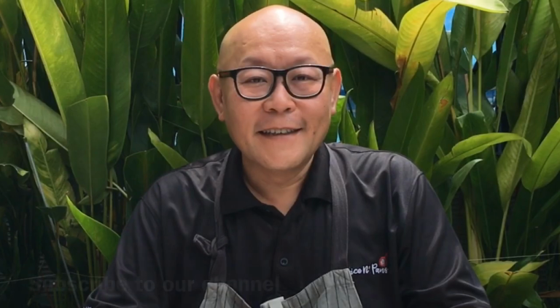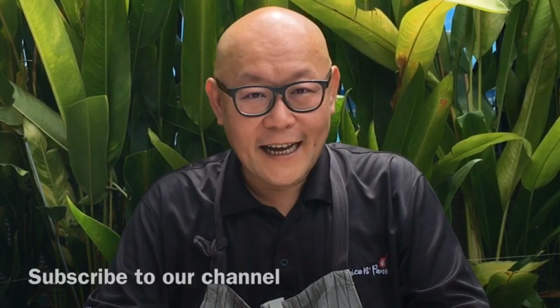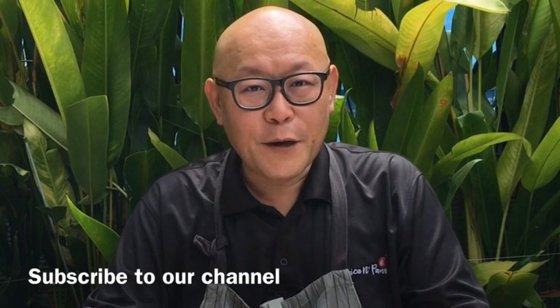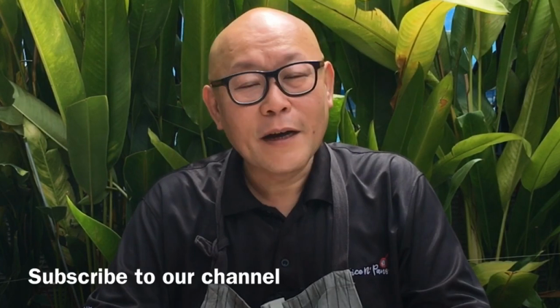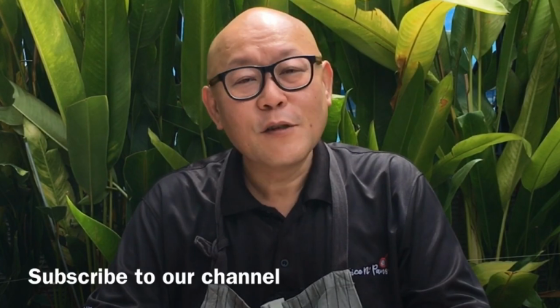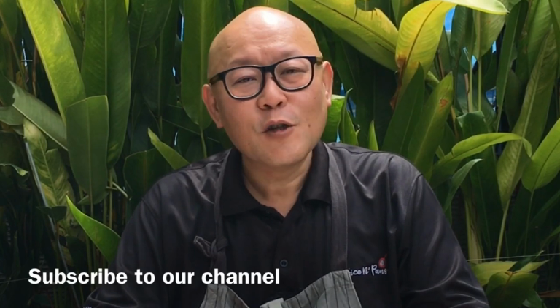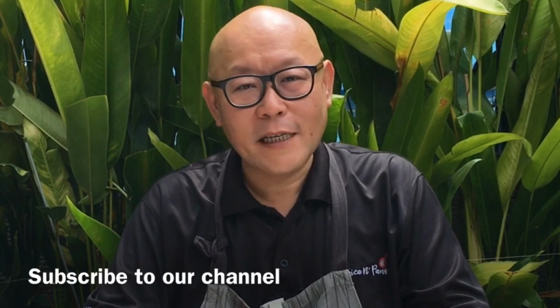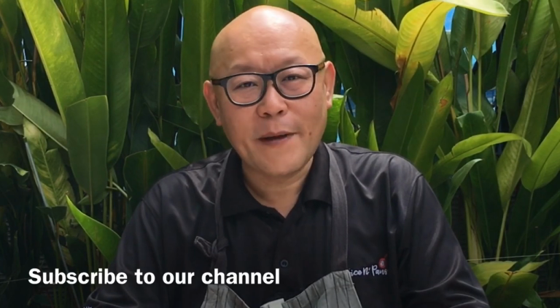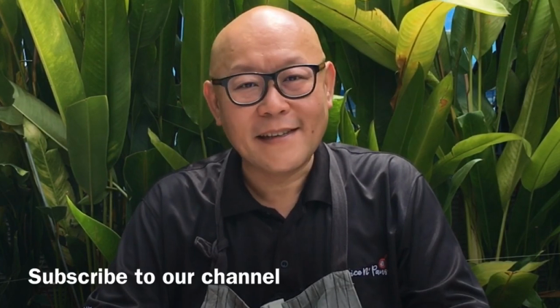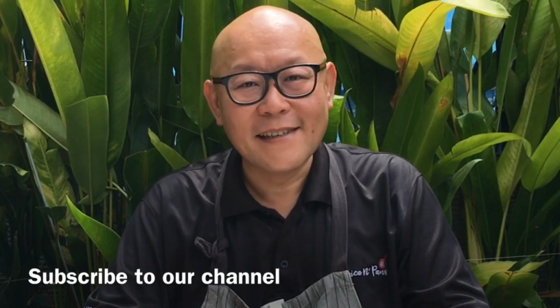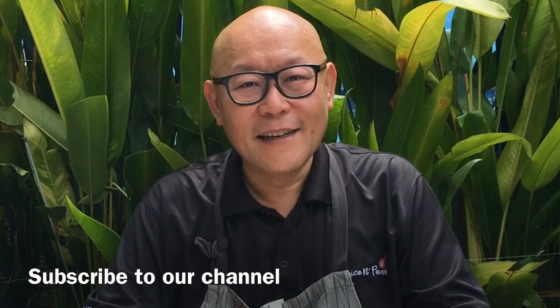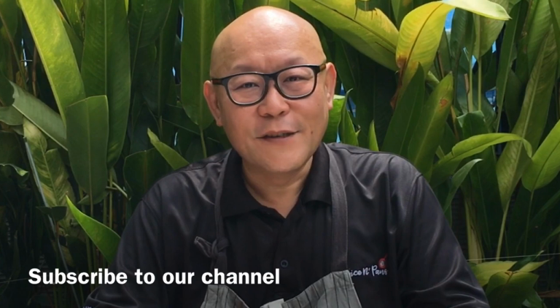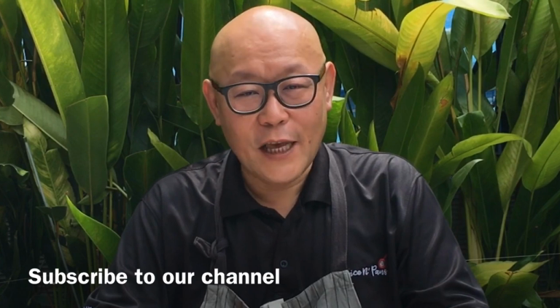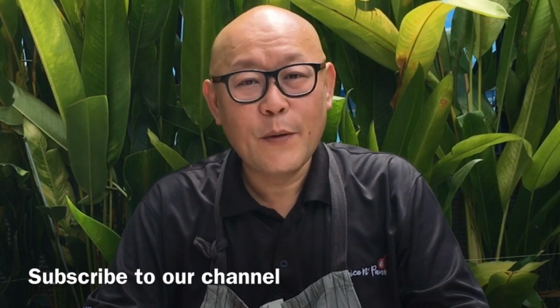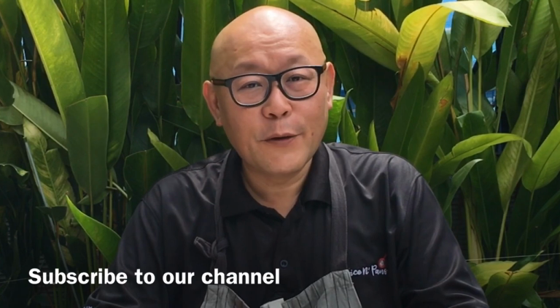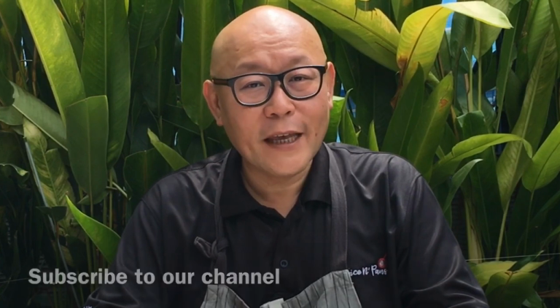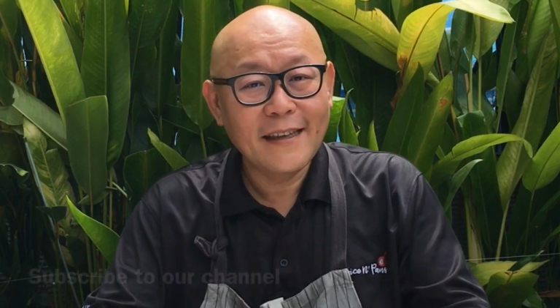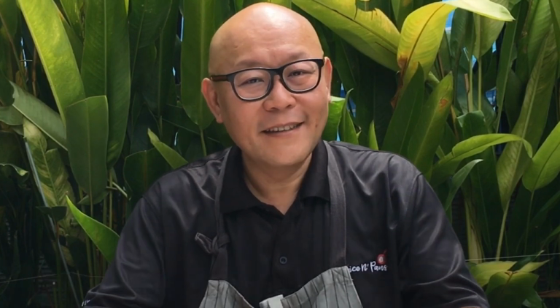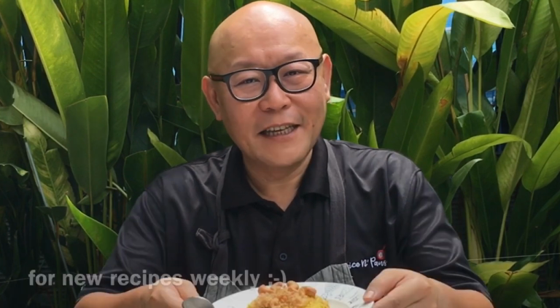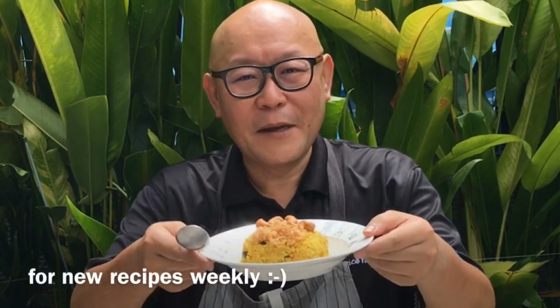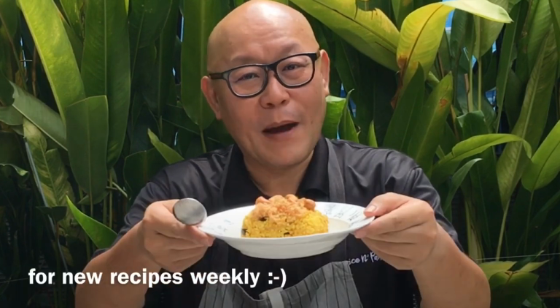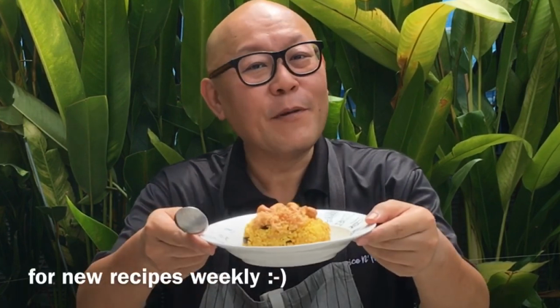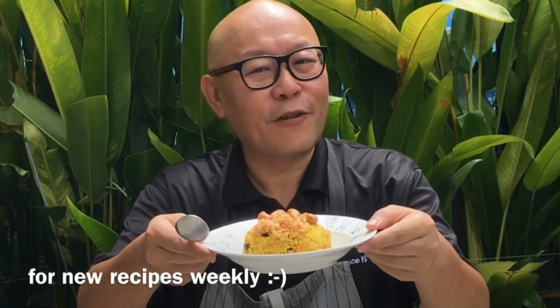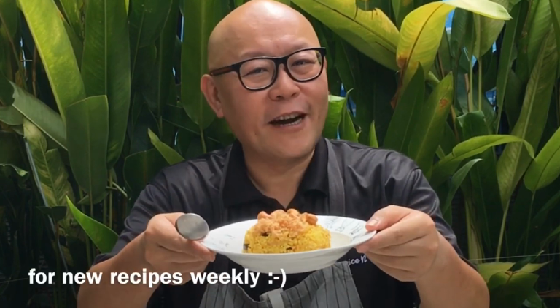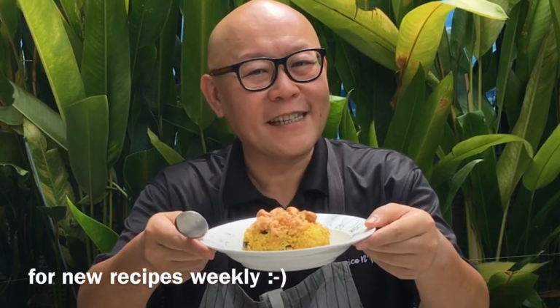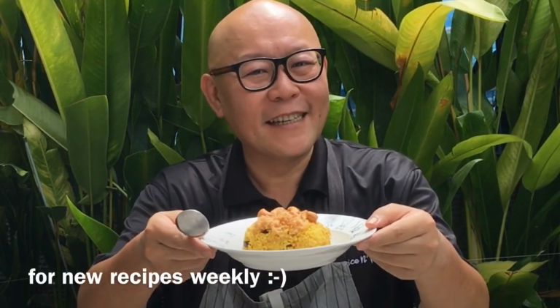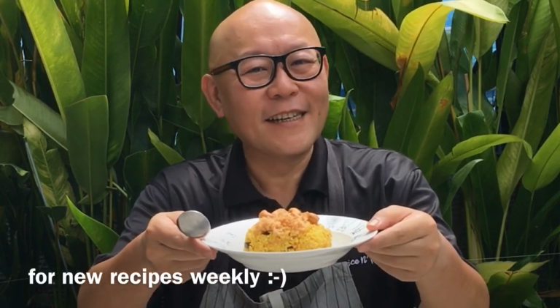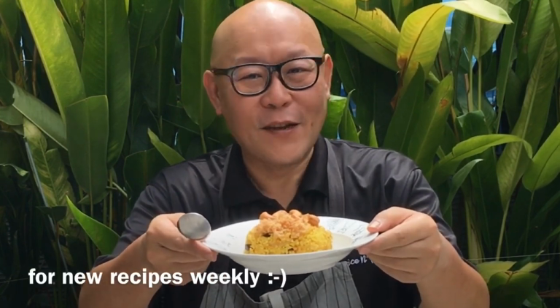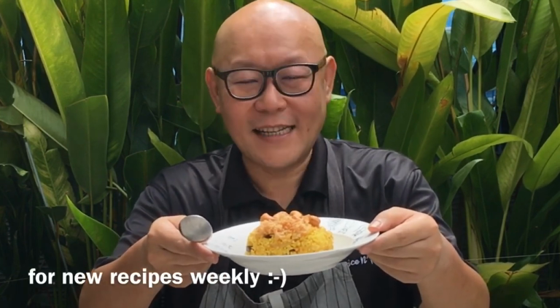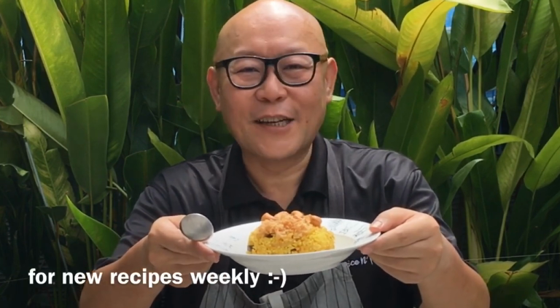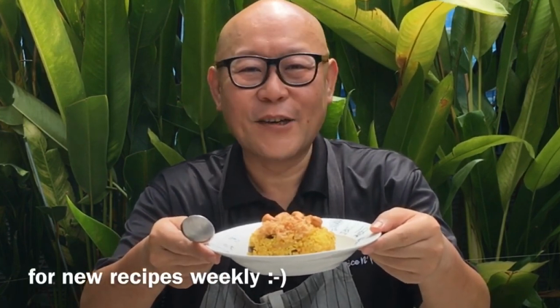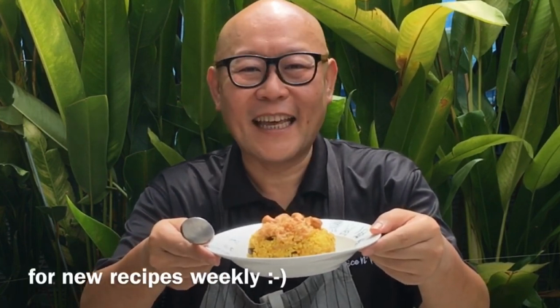Hi and welcome to Spice and Pans. Today we will be cooking Thai pork fried rice. So let's start cooking.